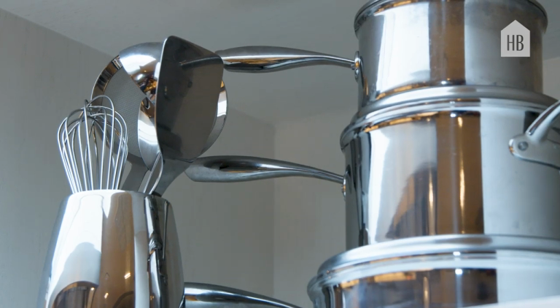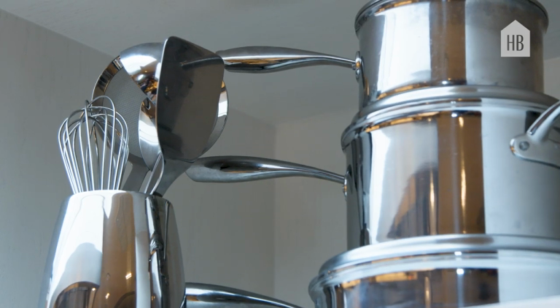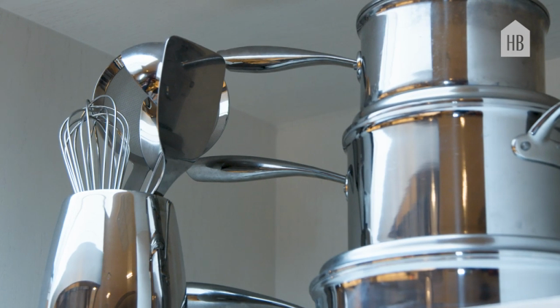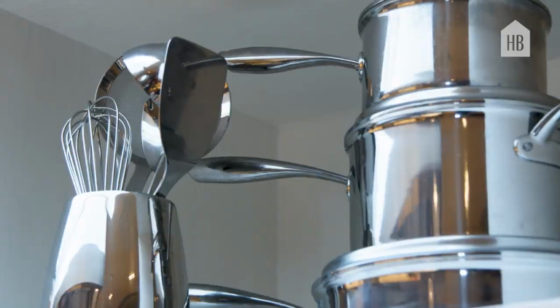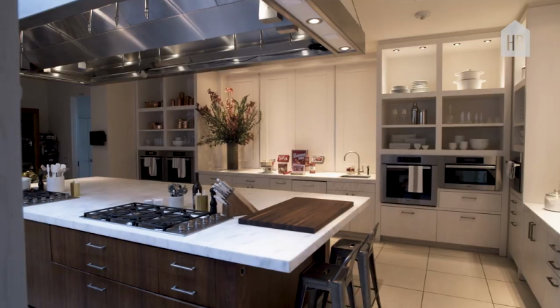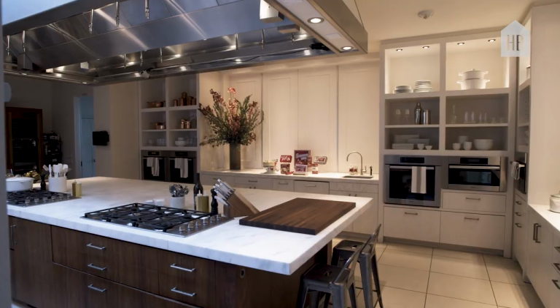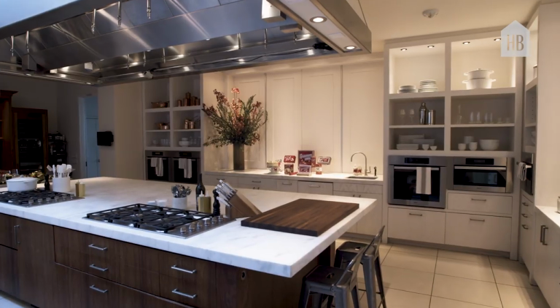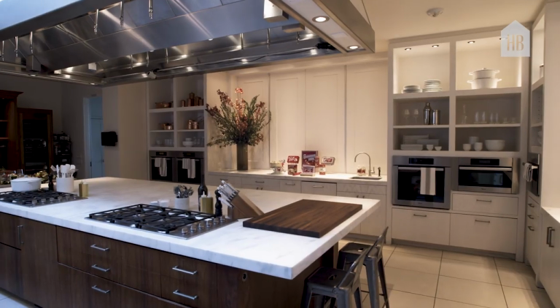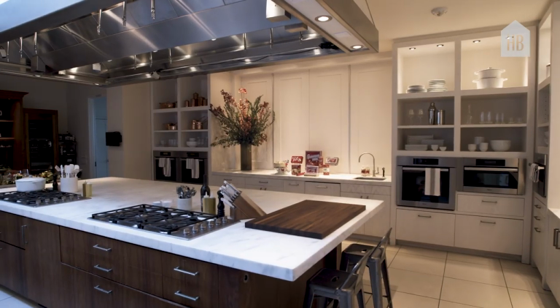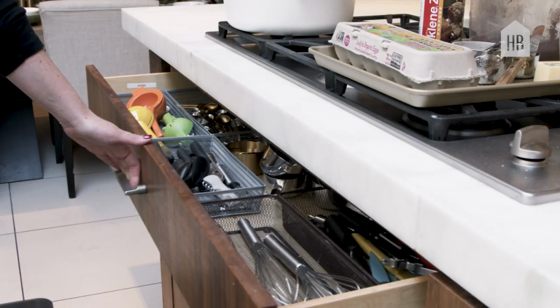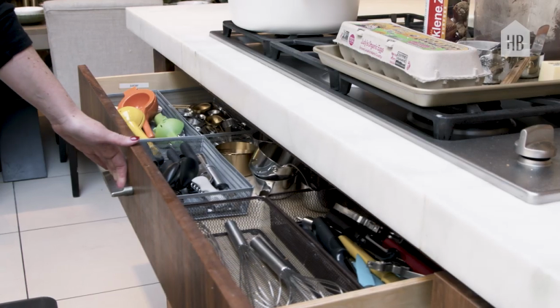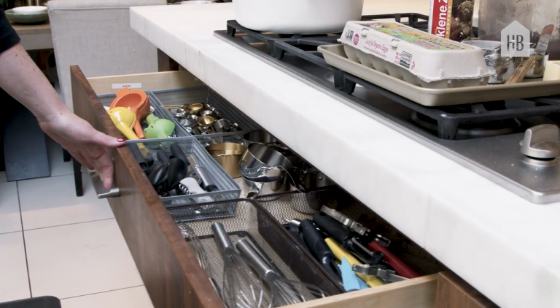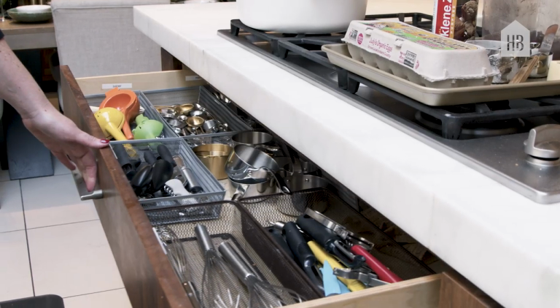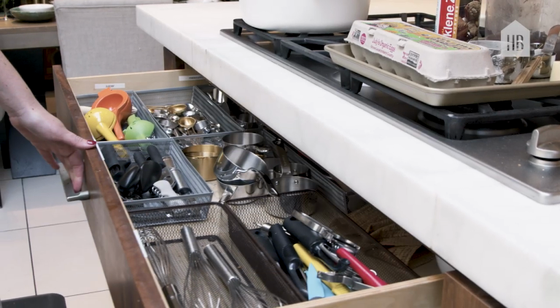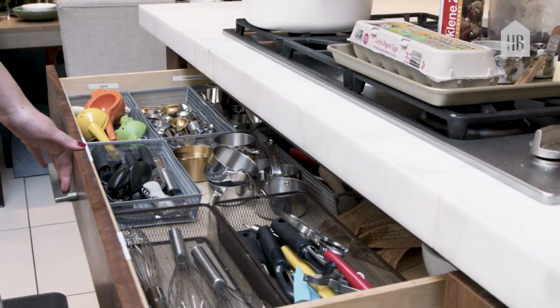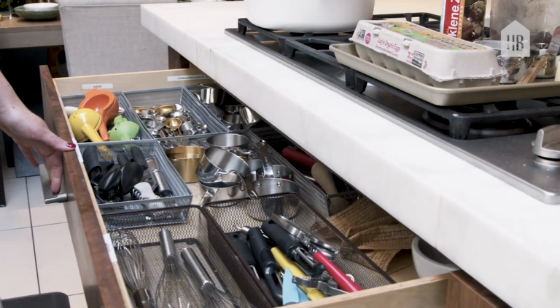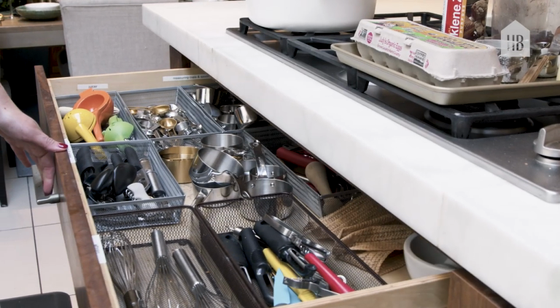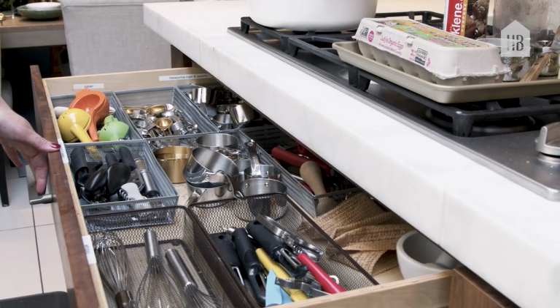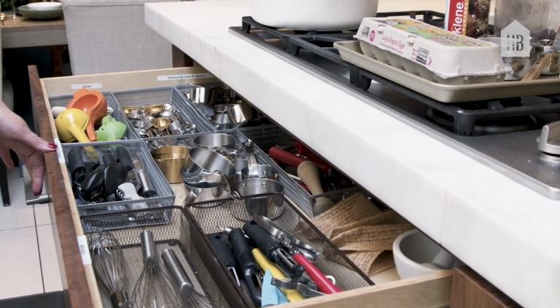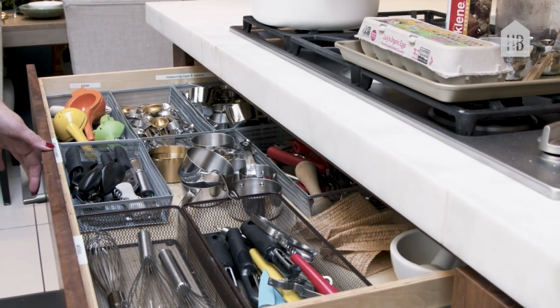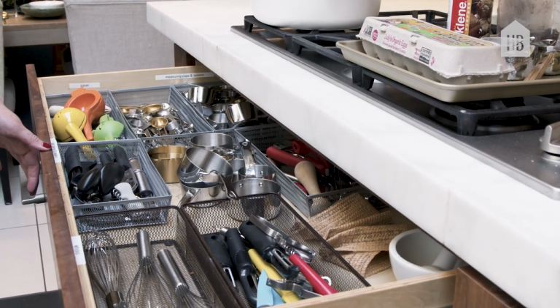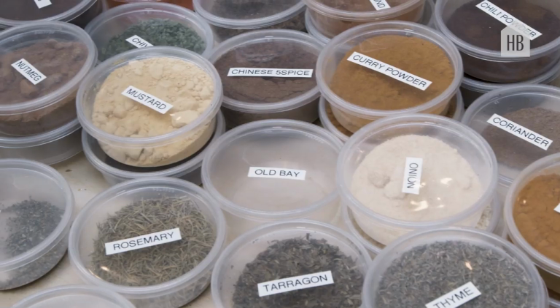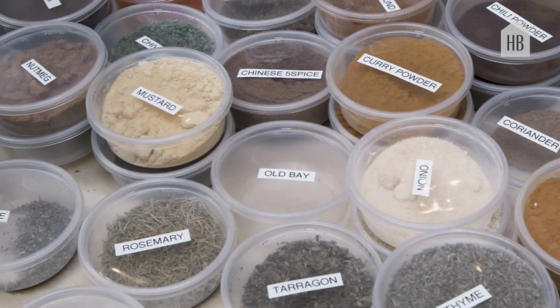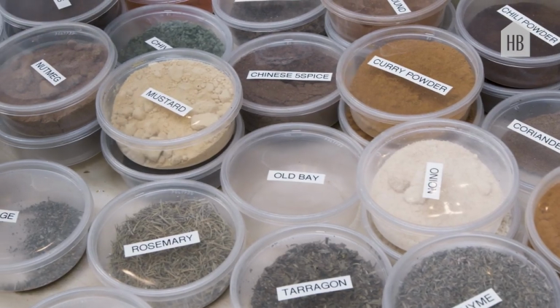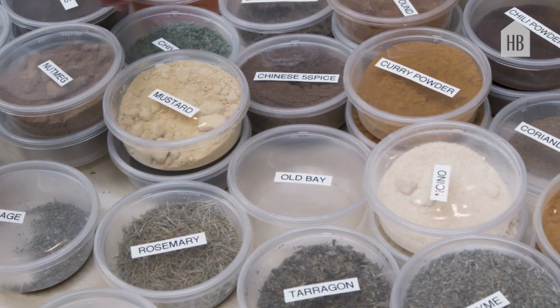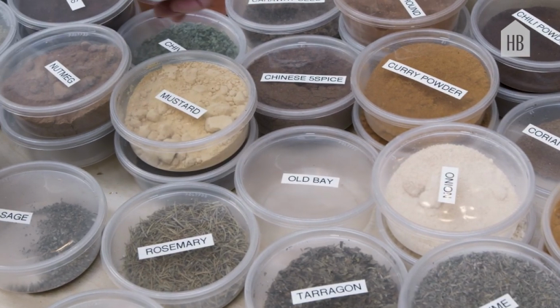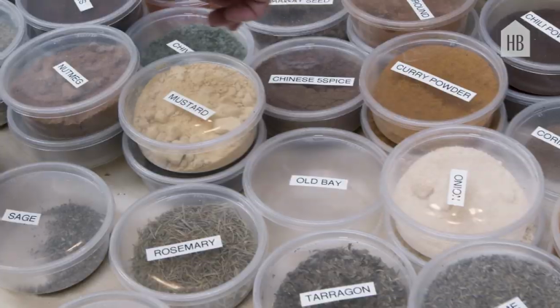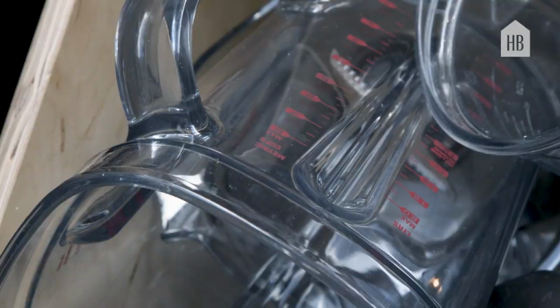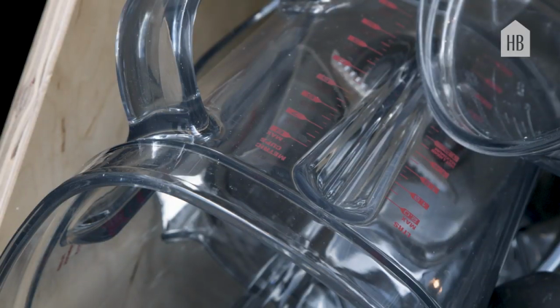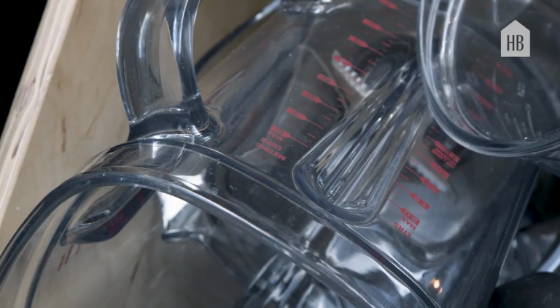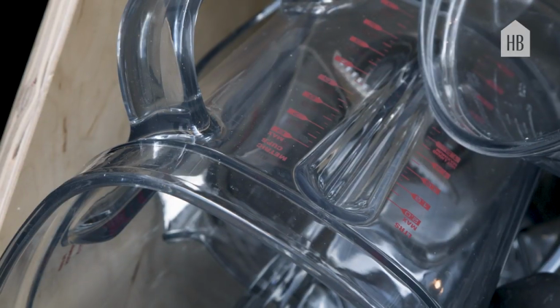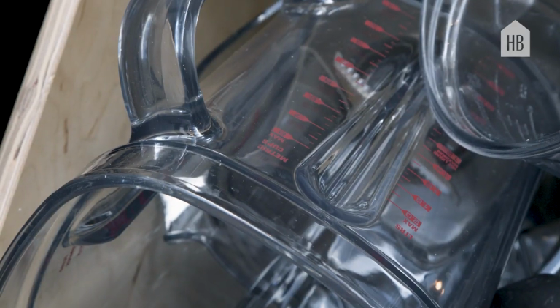So in this space I'm sure organization is key. Everything has a home, which is like my number one role in this kitchen.